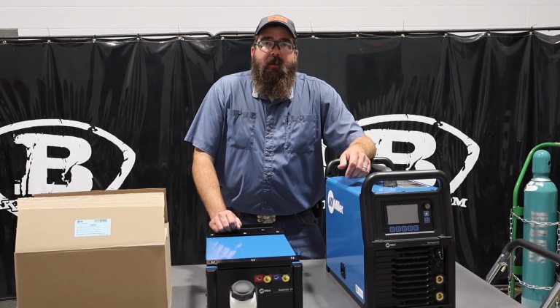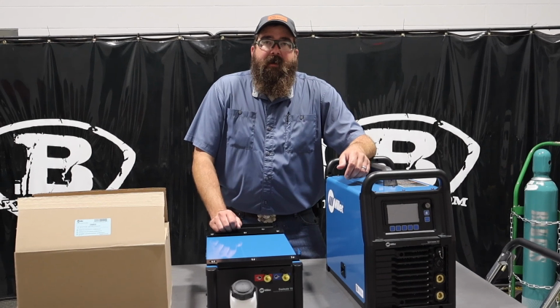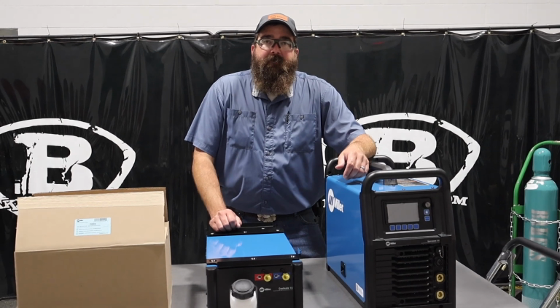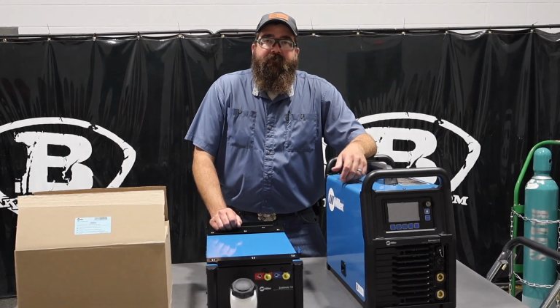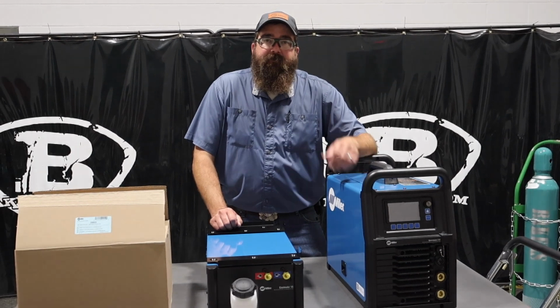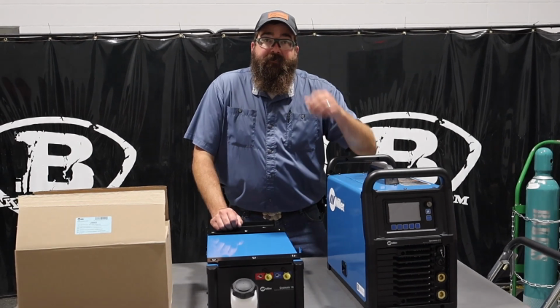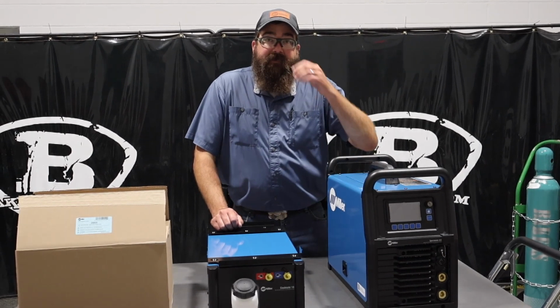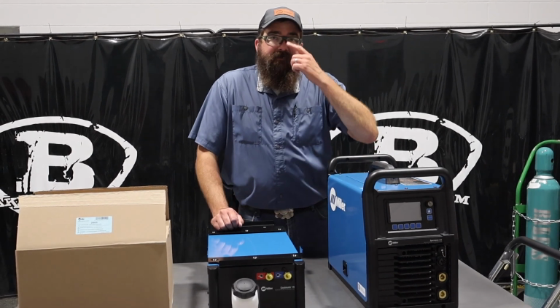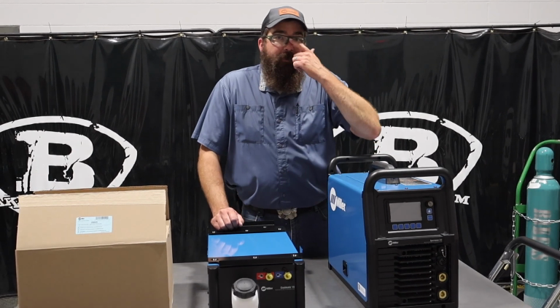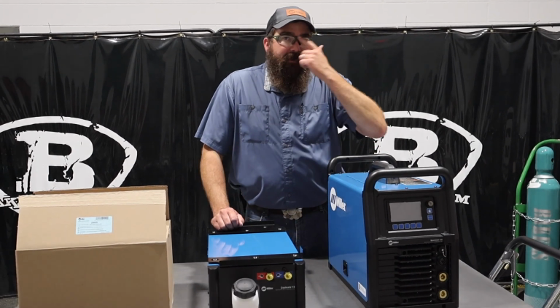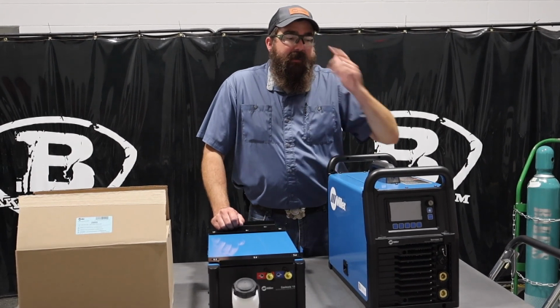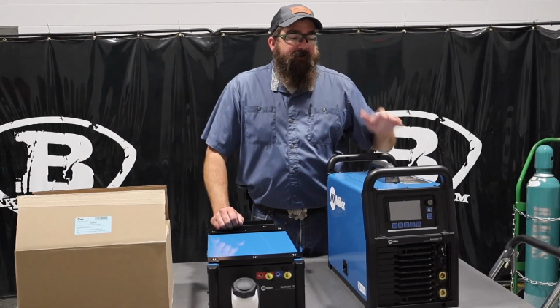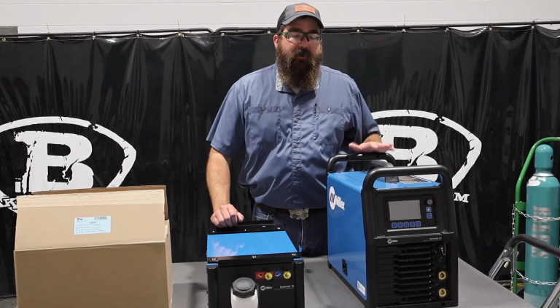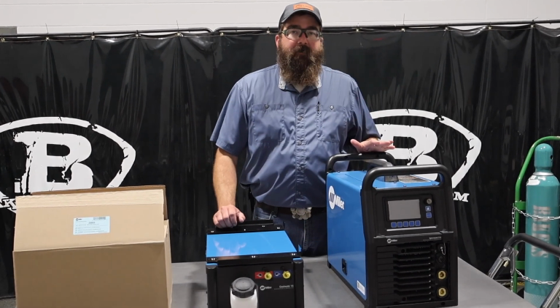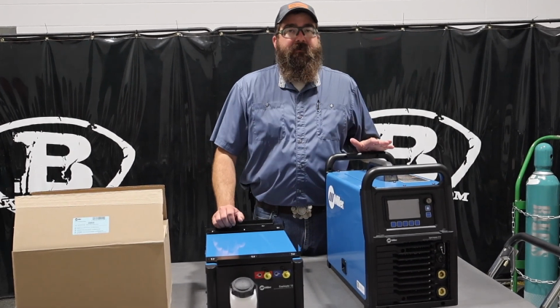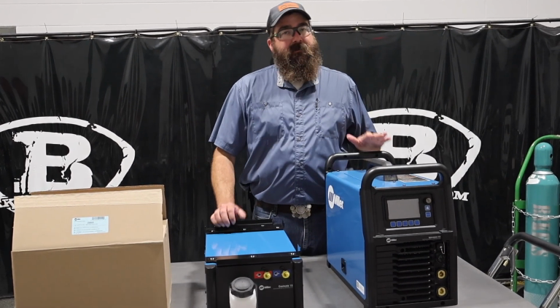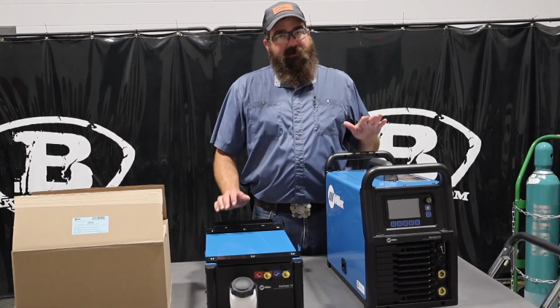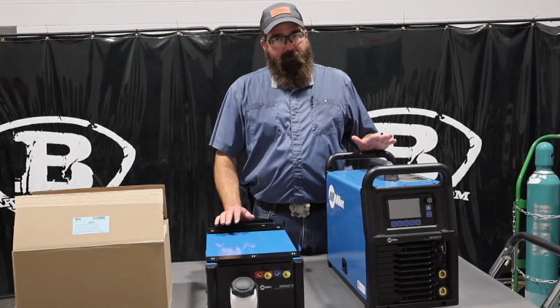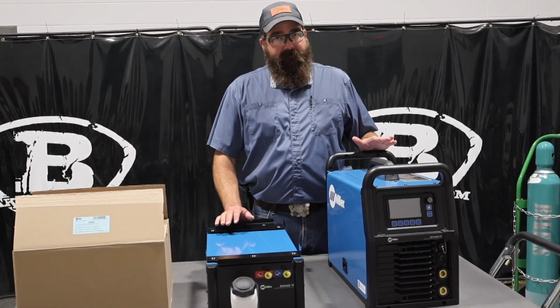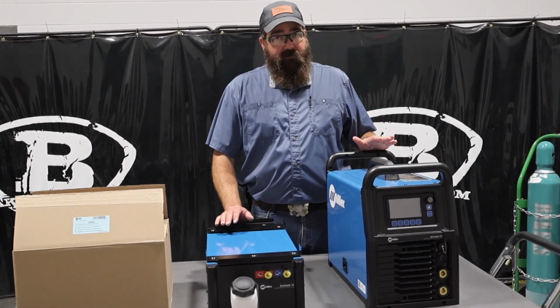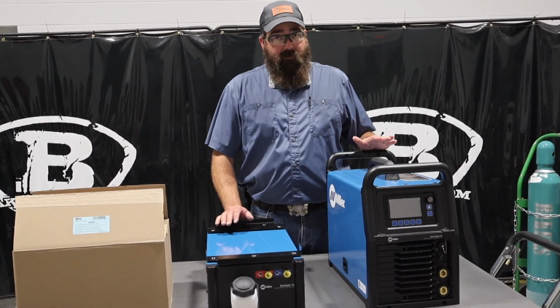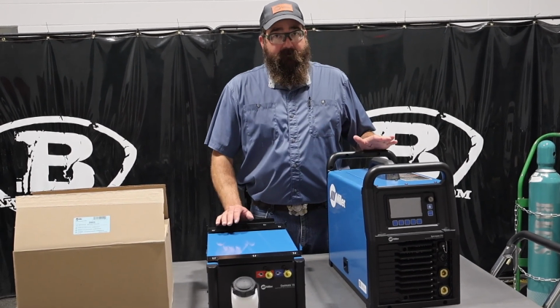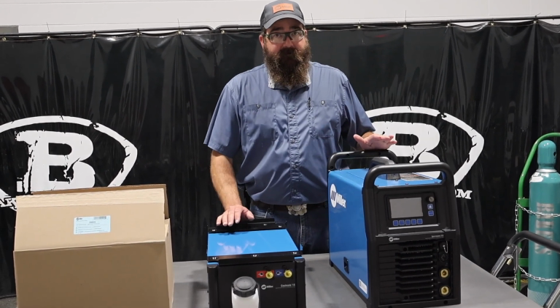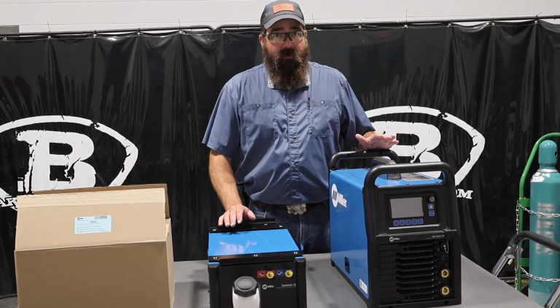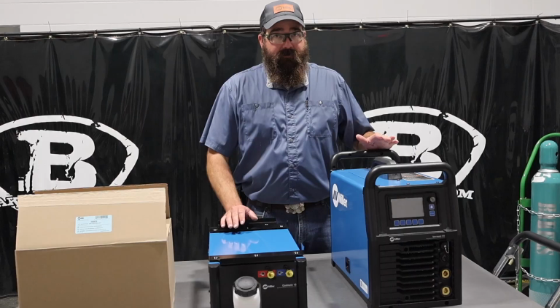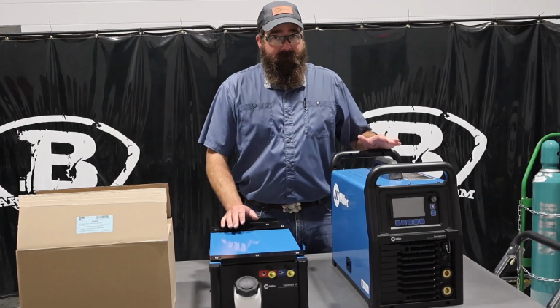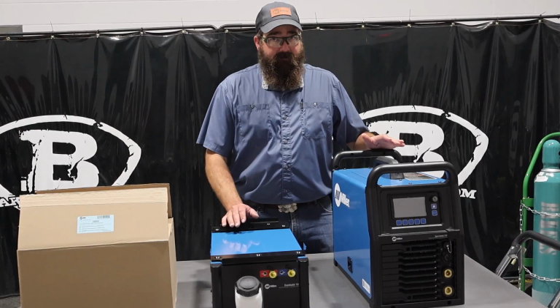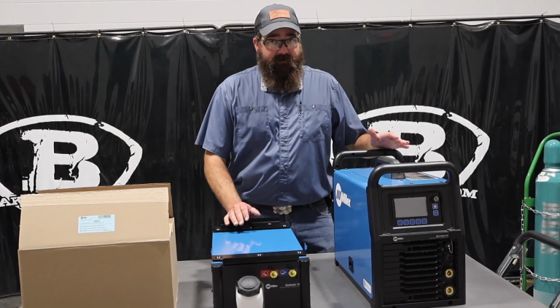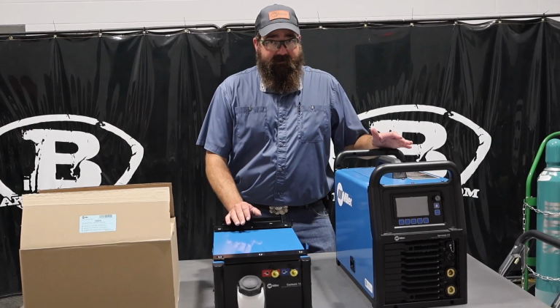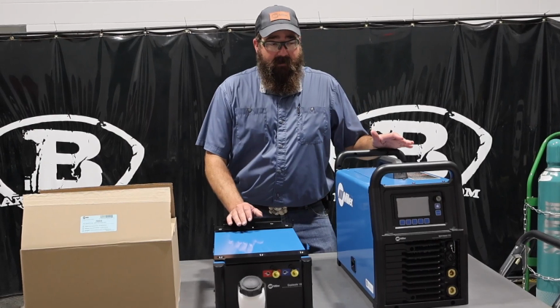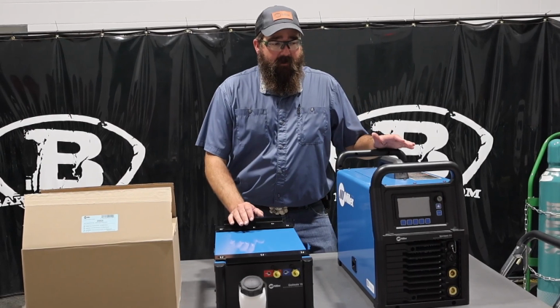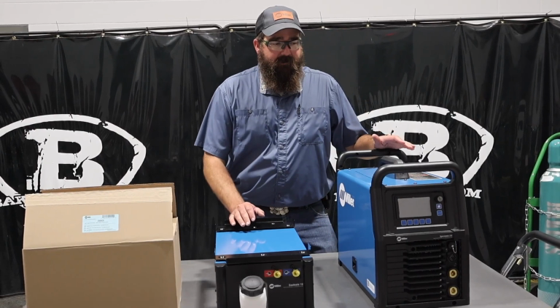Hi, I'm Andrew Baker's guest. We're here today to talk about the Syncrowave 212, all new to Miller that just came out.